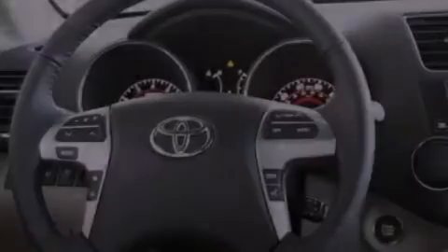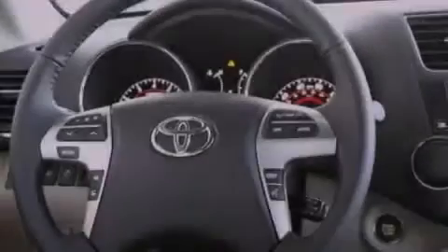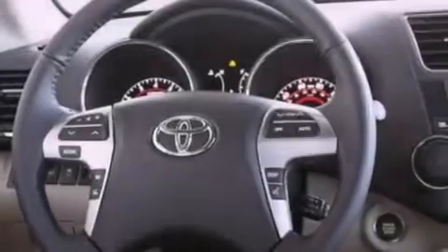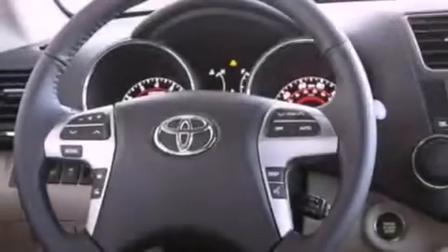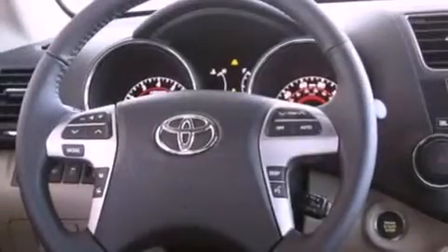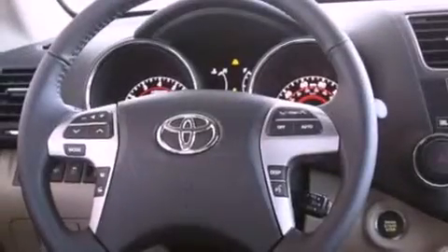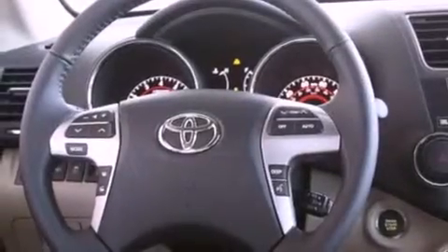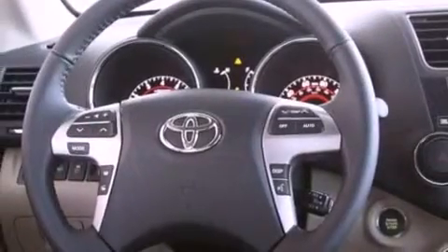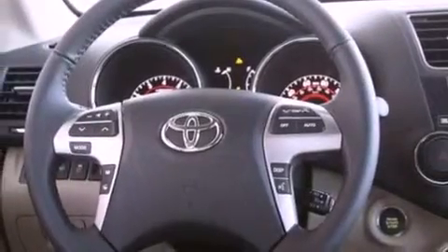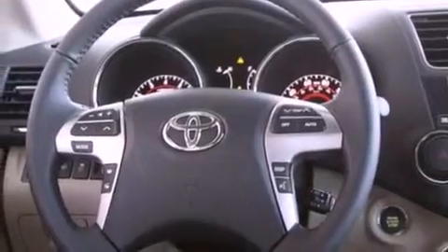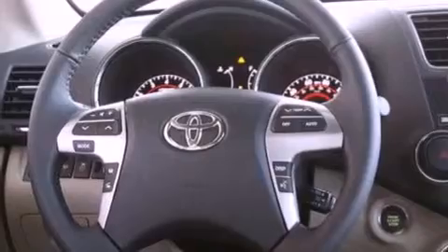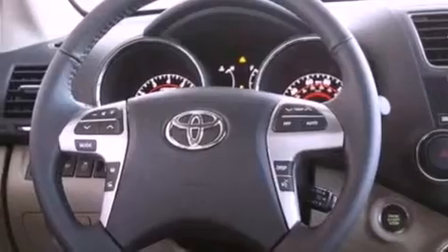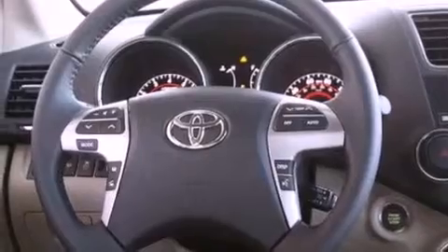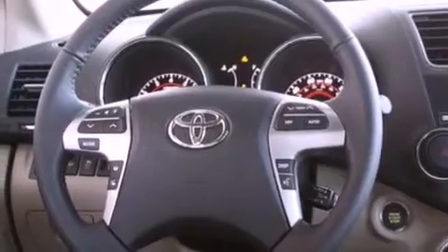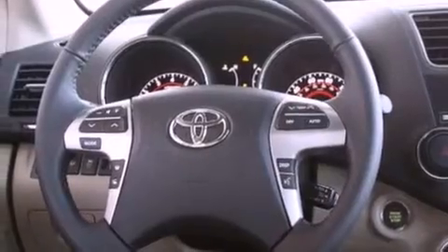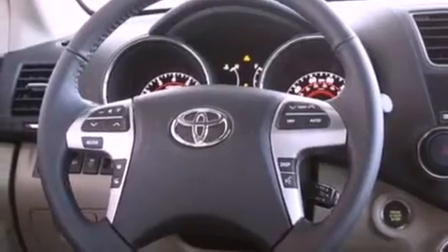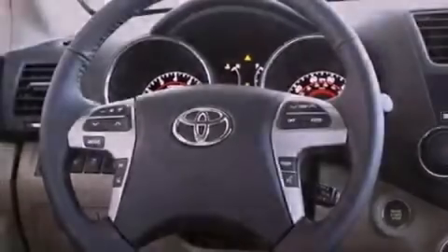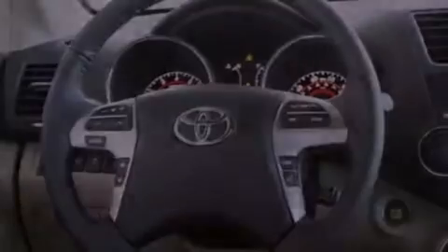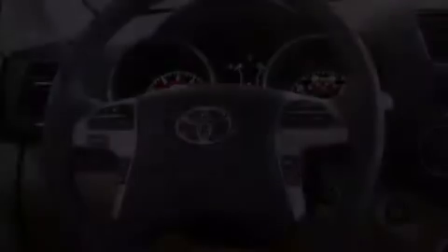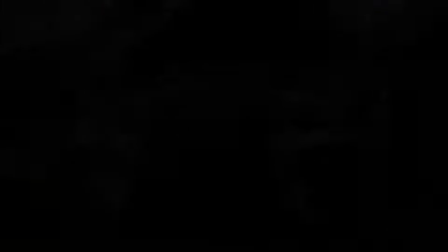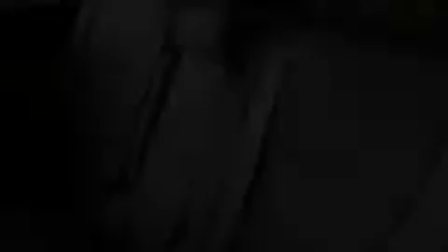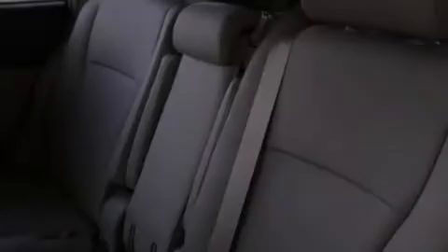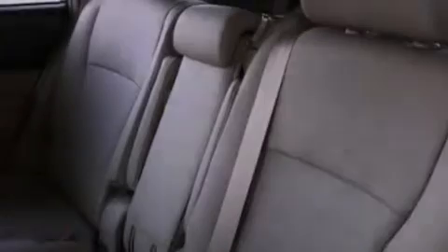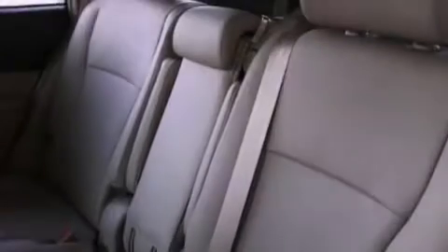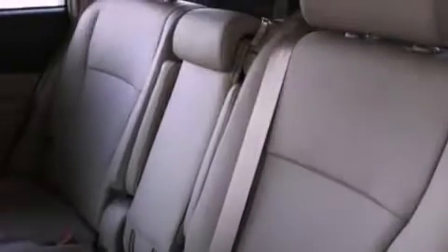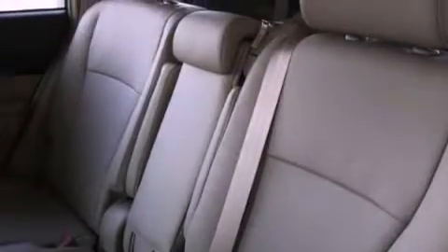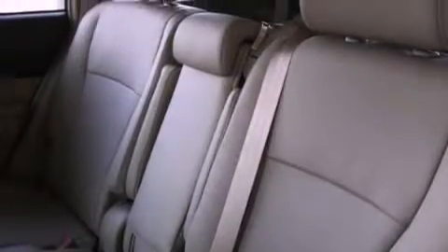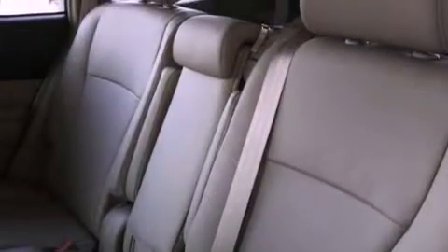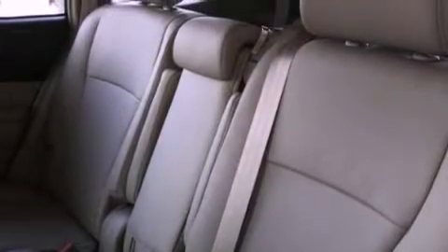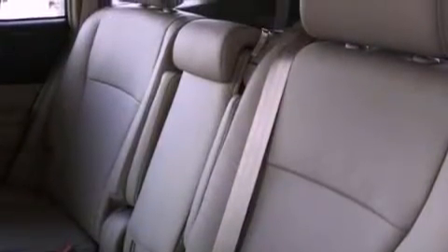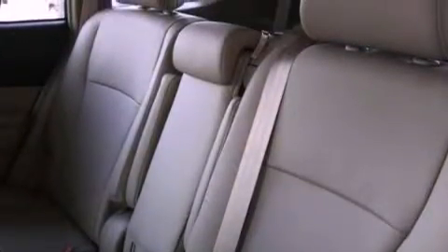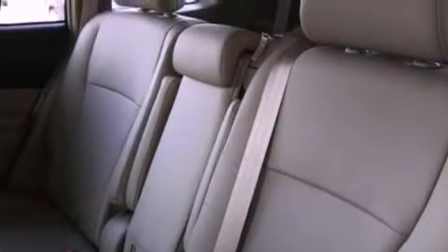Air conditioning with automatic climate control. And the heated seats can warm you up in seconds, keeping you and your passengers comfortable the whole trip.